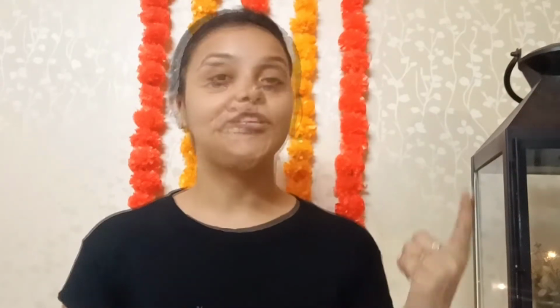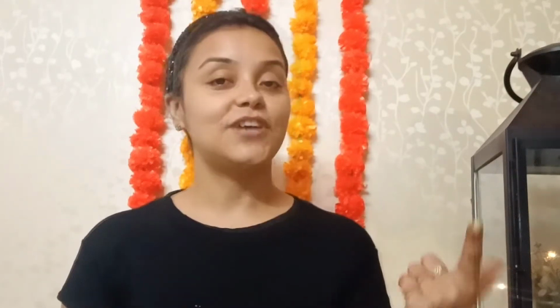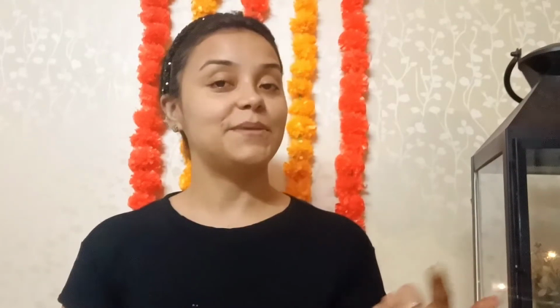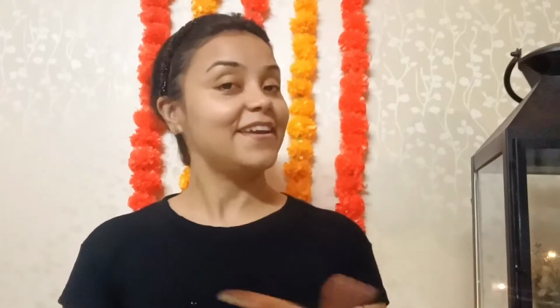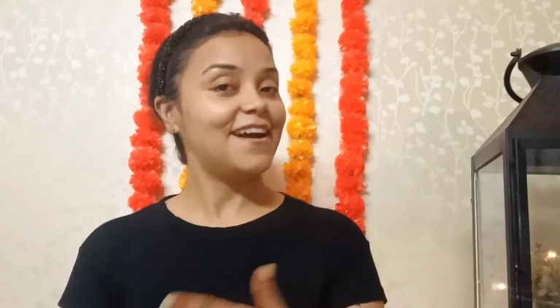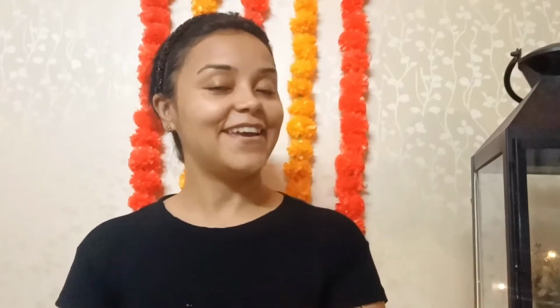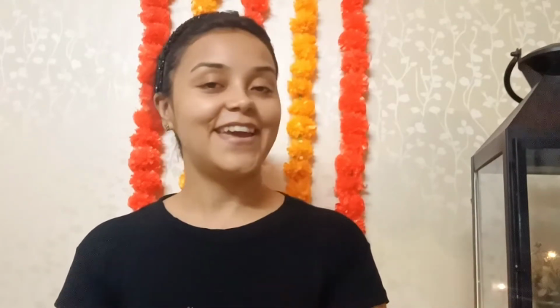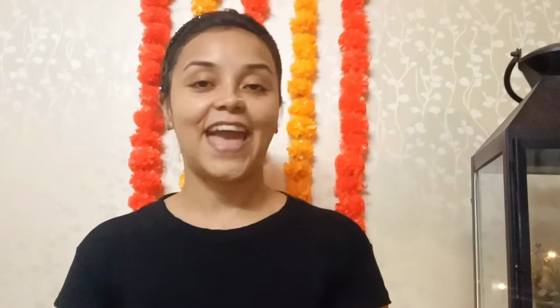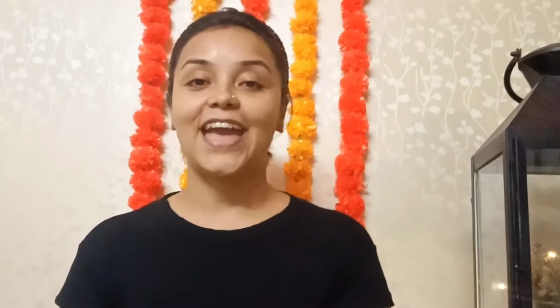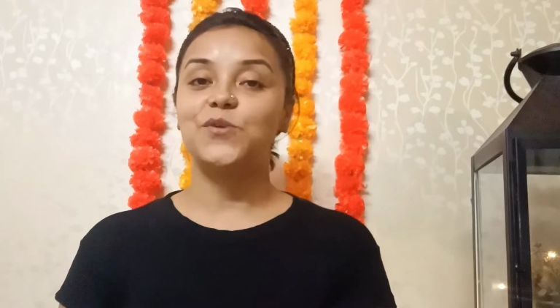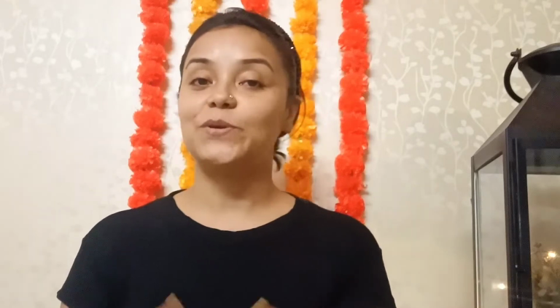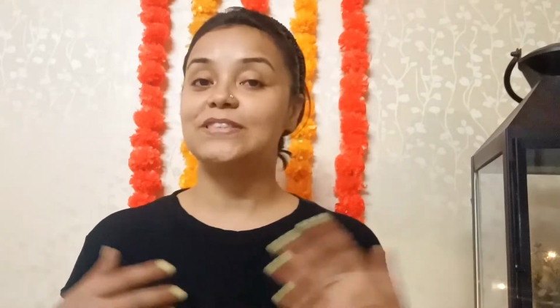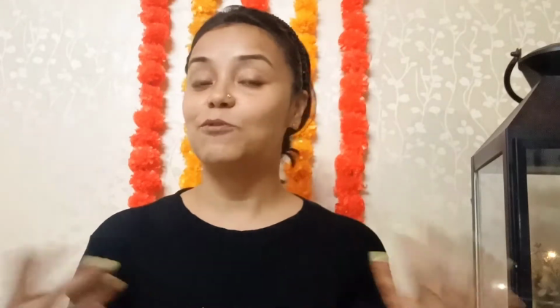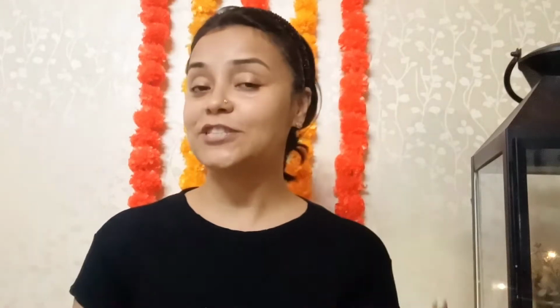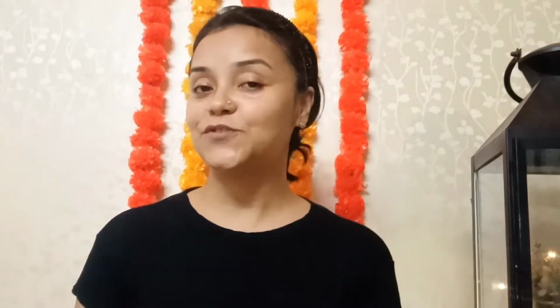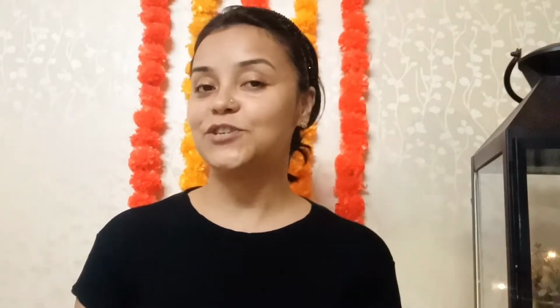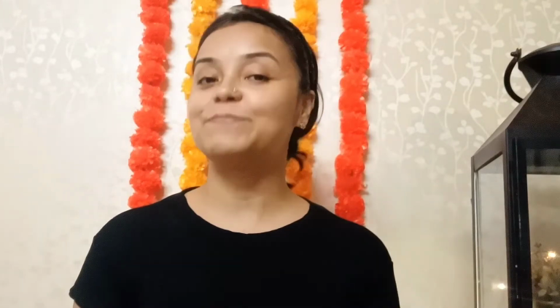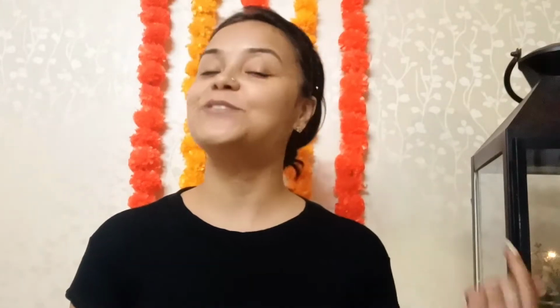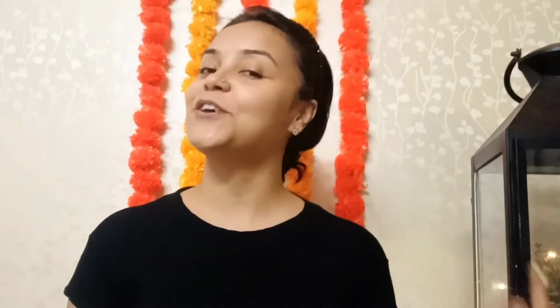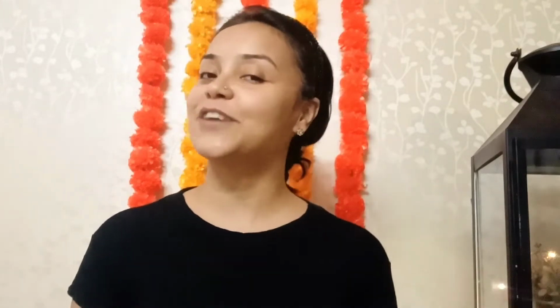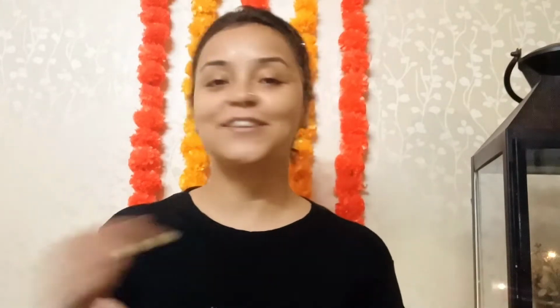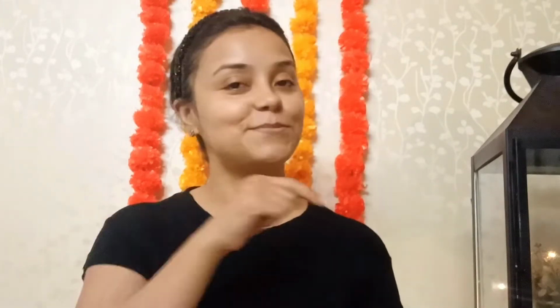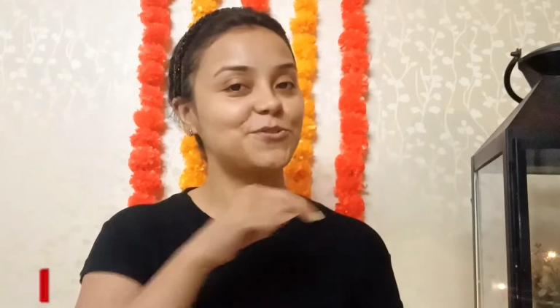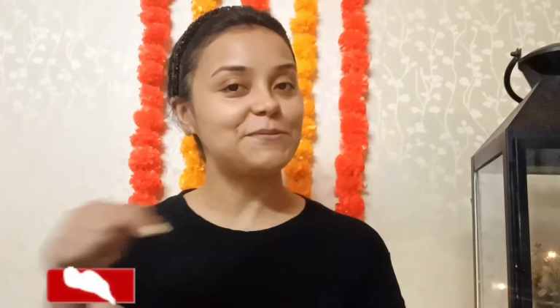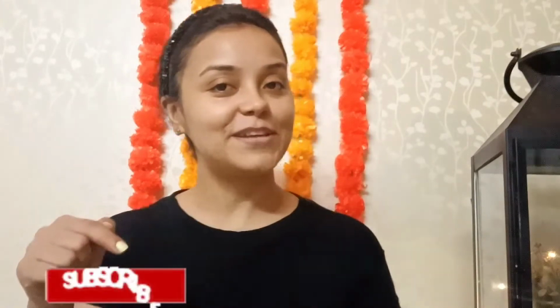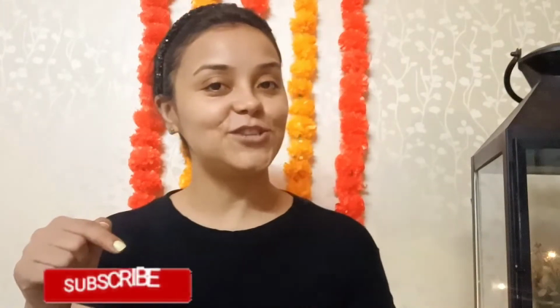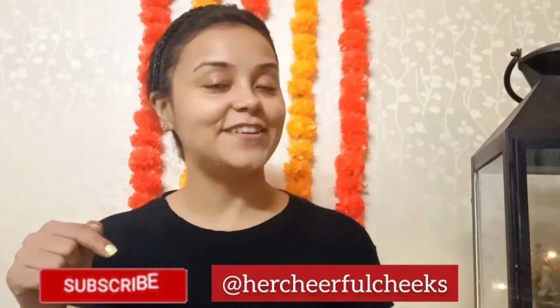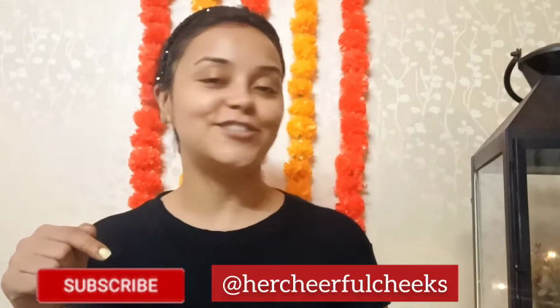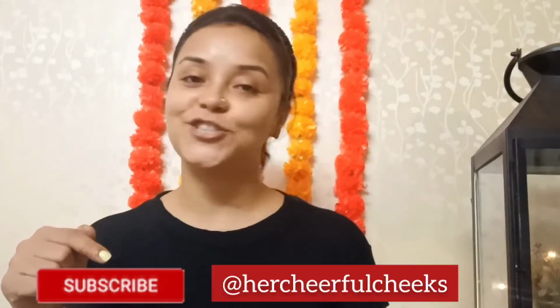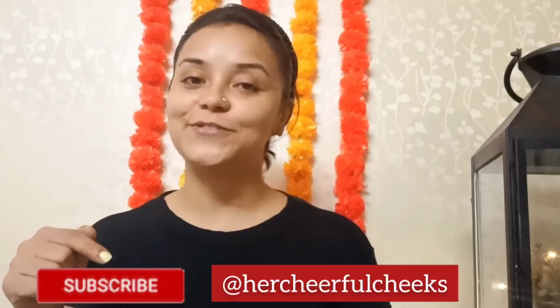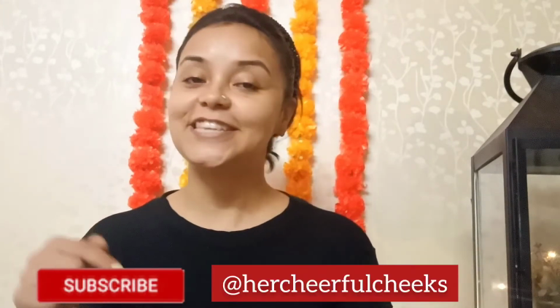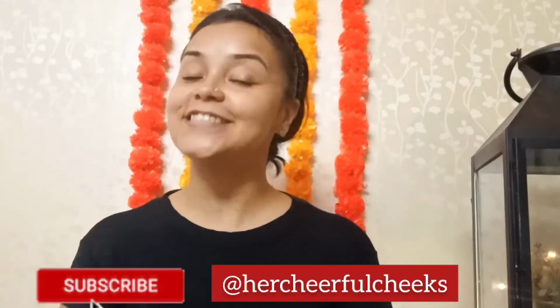If you want to see more such videos, please do not forget to subscribe to my channel, Her Cheerful Cheeks.